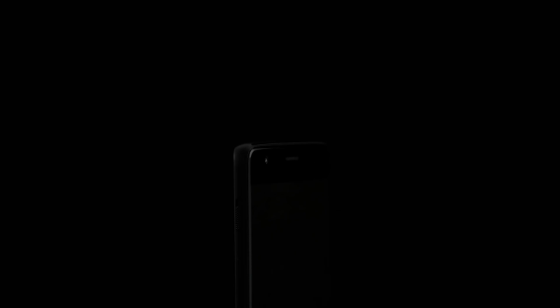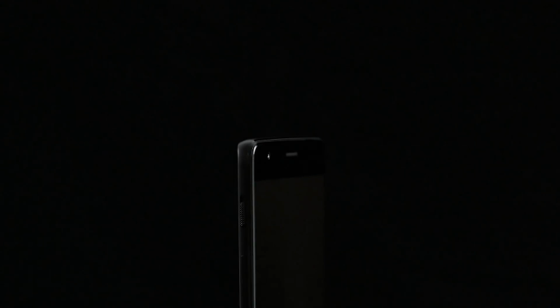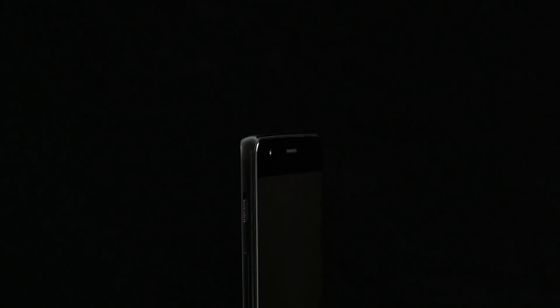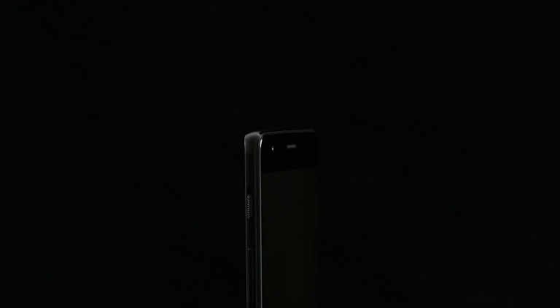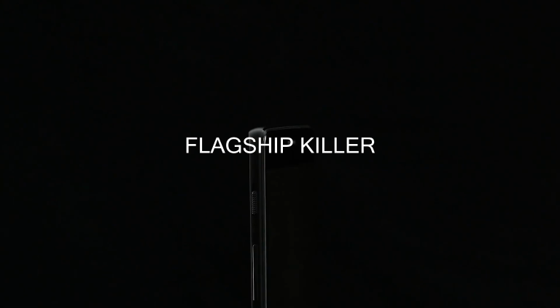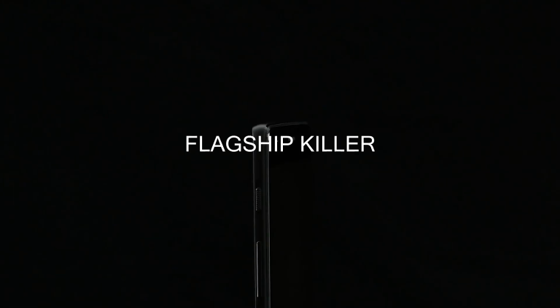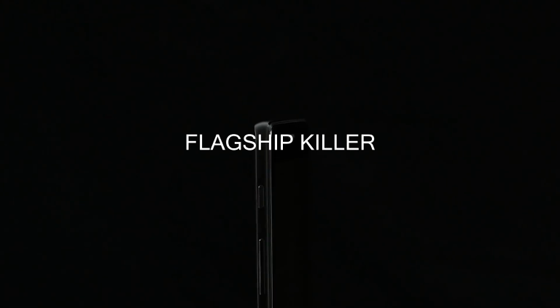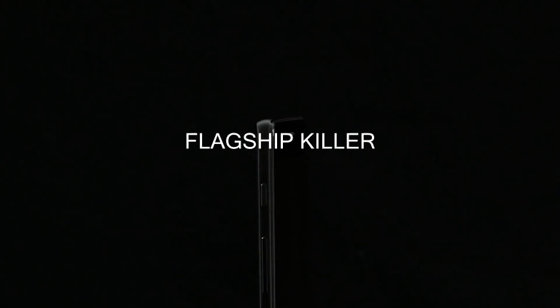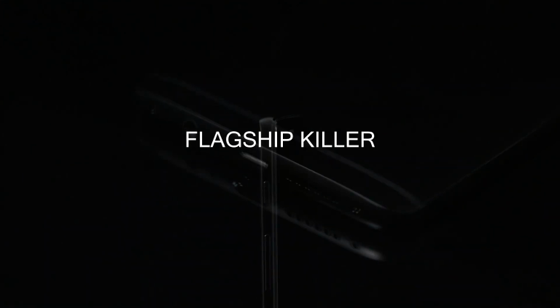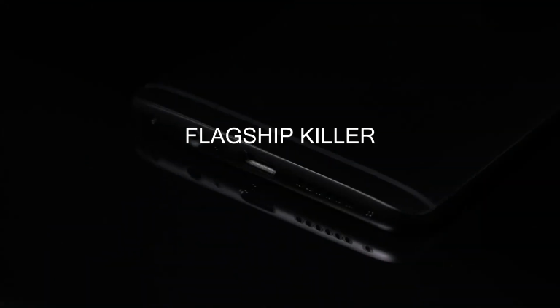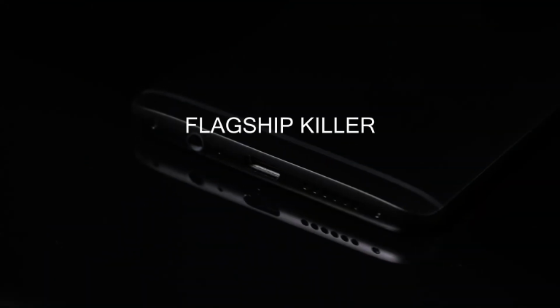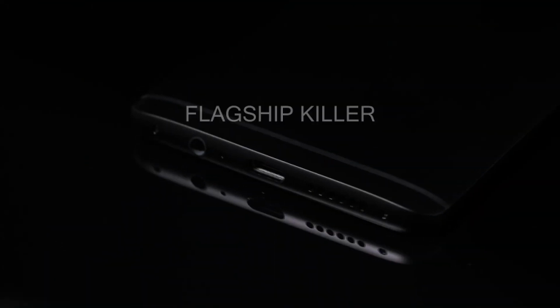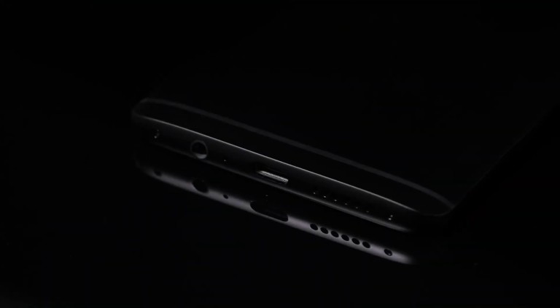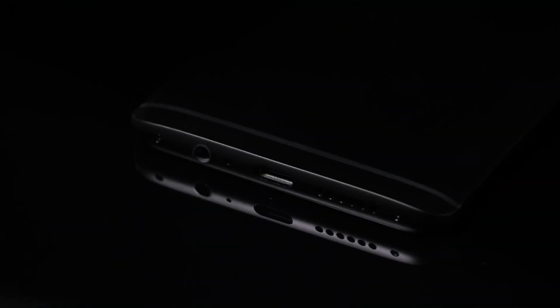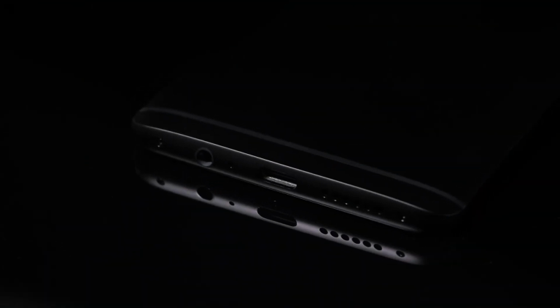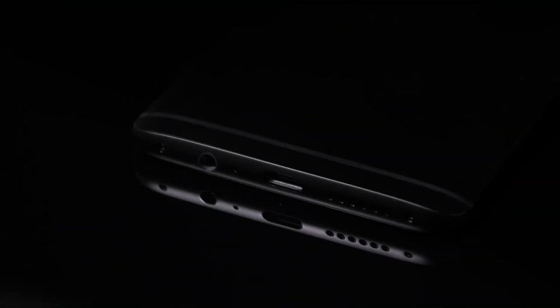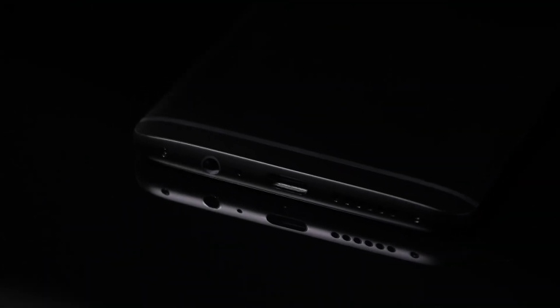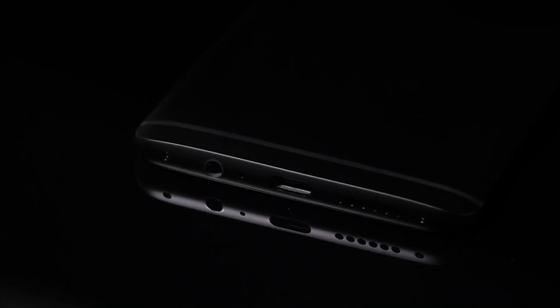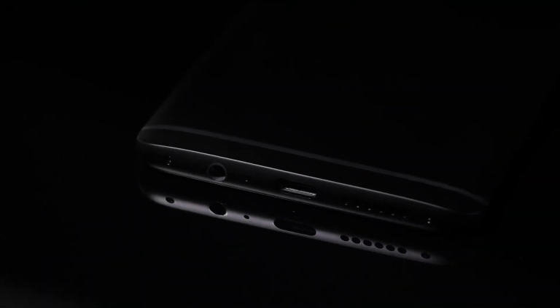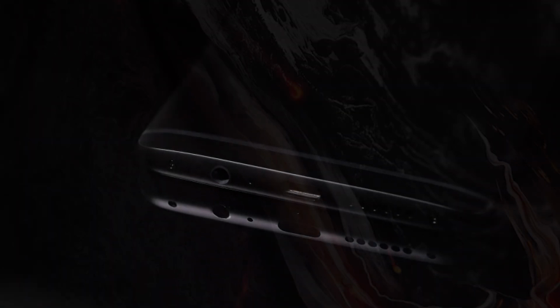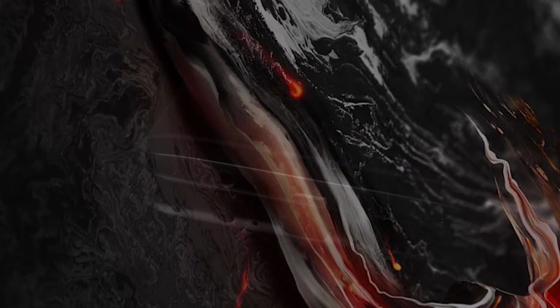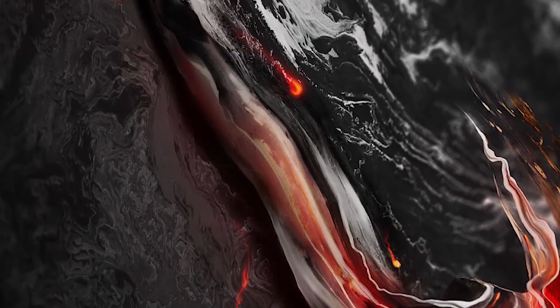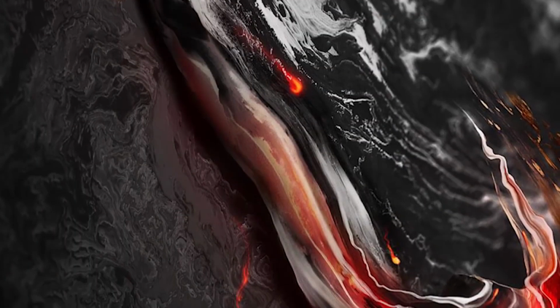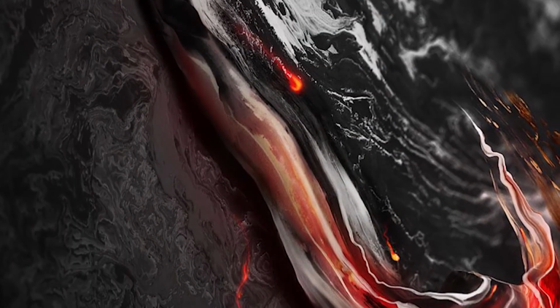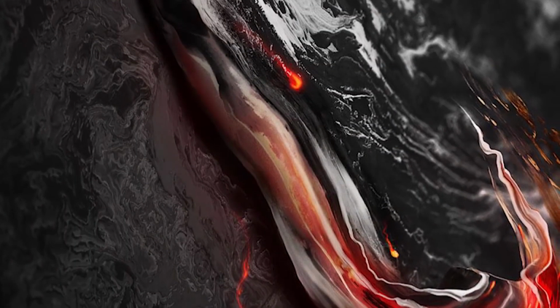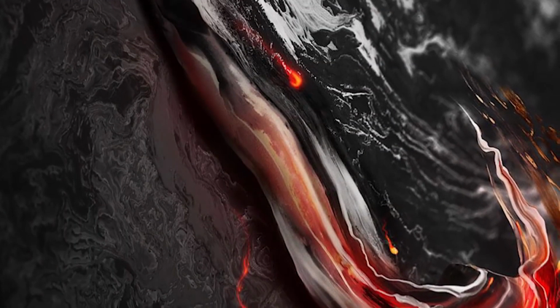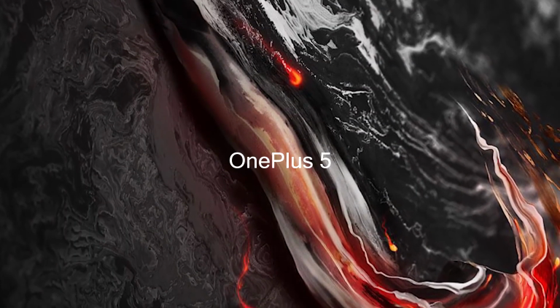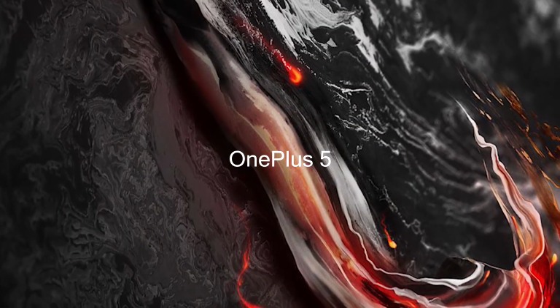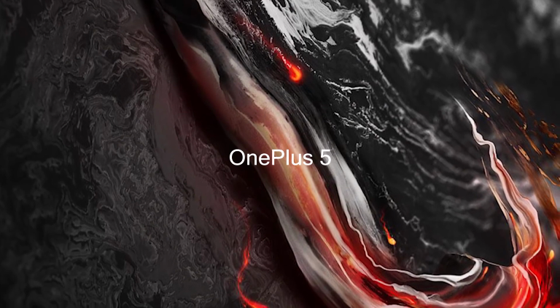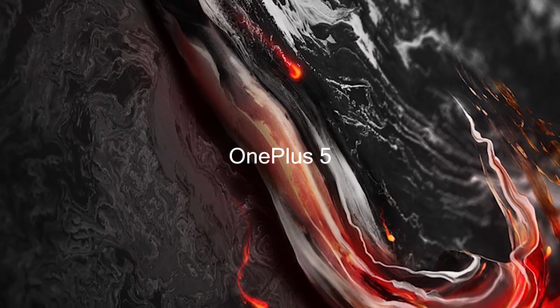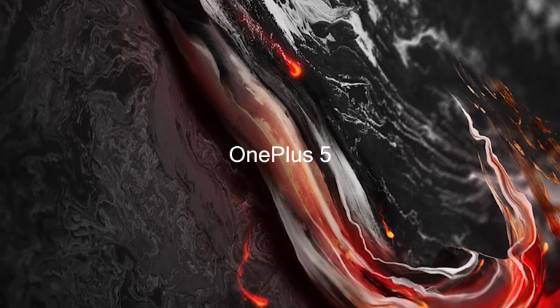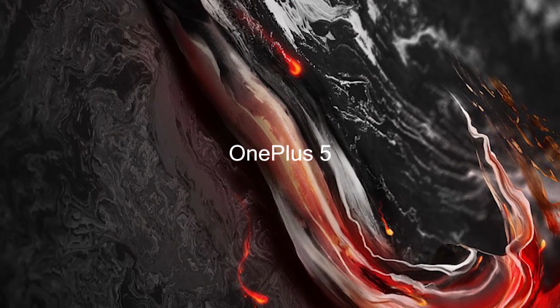This is a preview for the next upcoming flagship killer from OnePlus, that is, OnePlus 5.